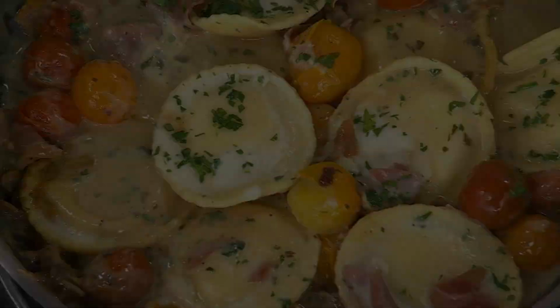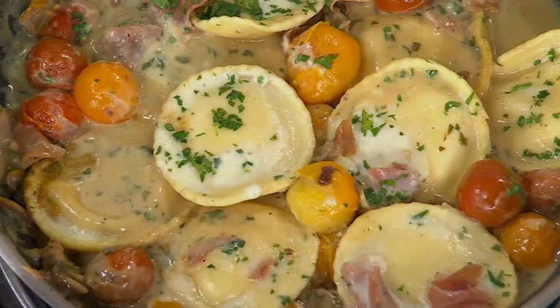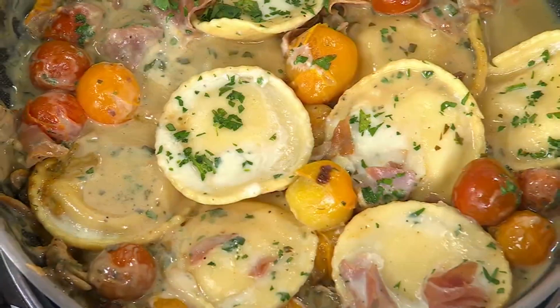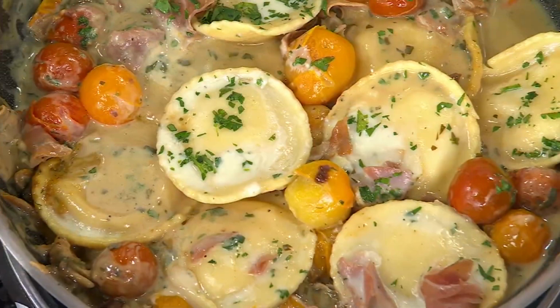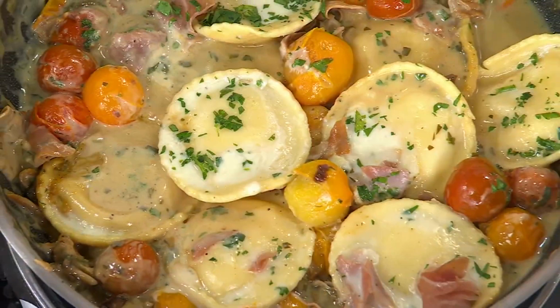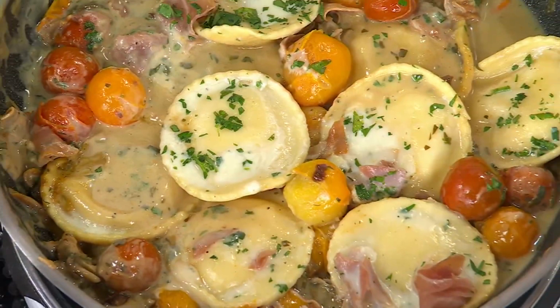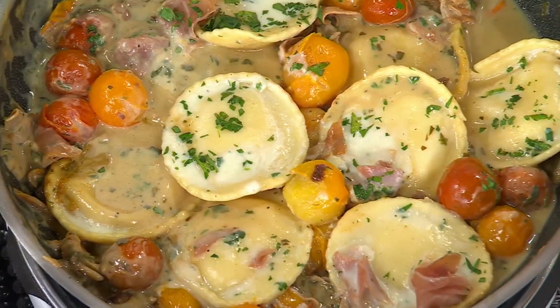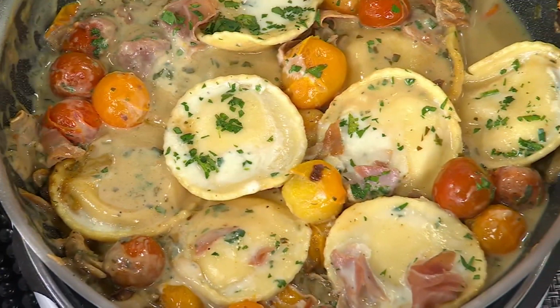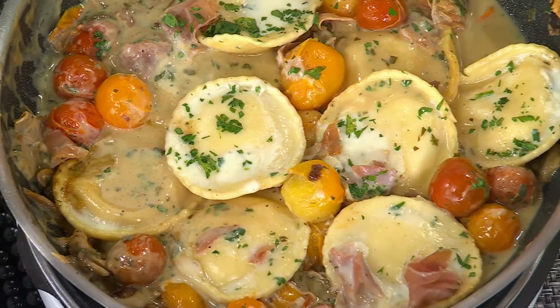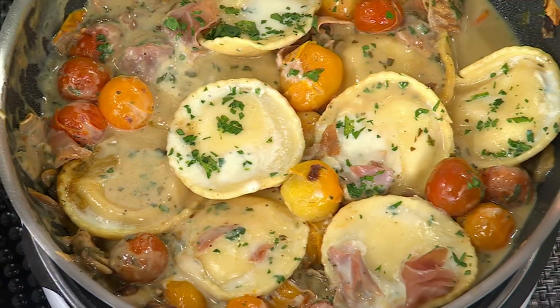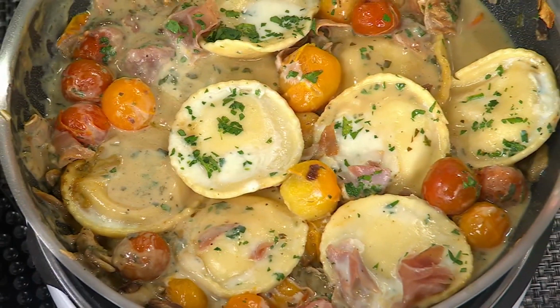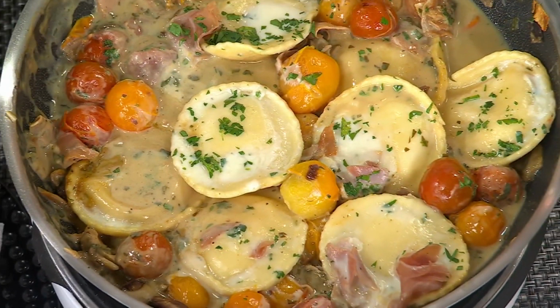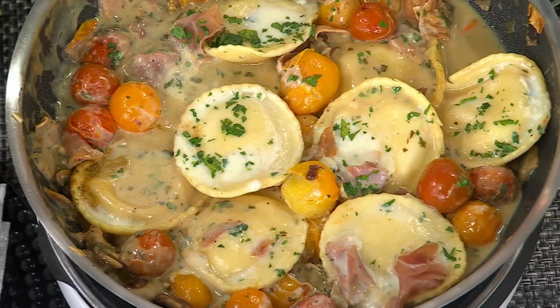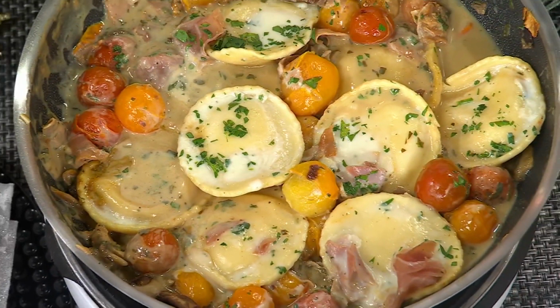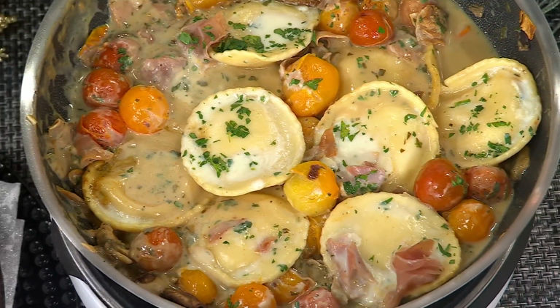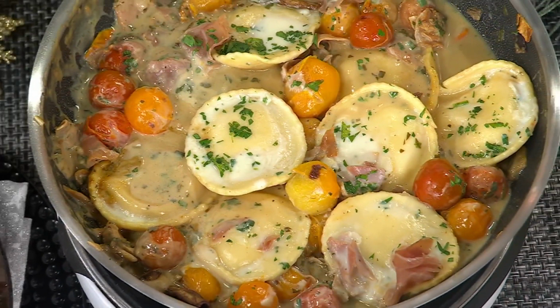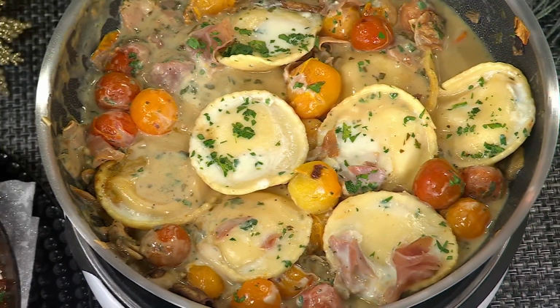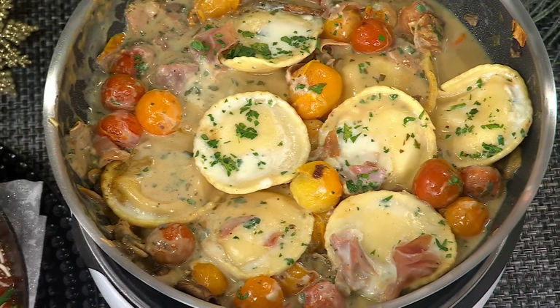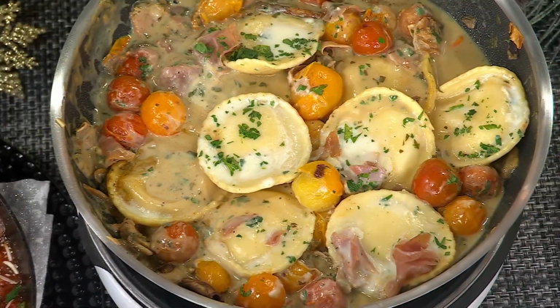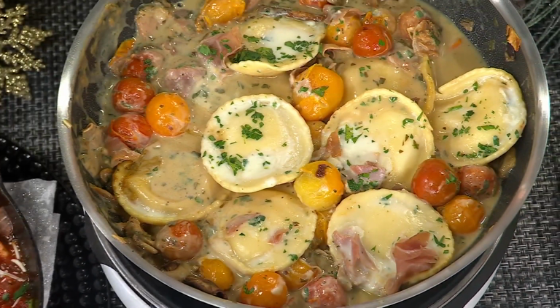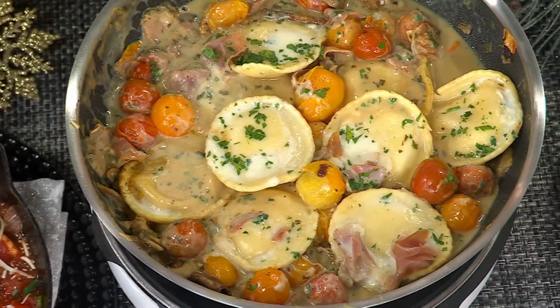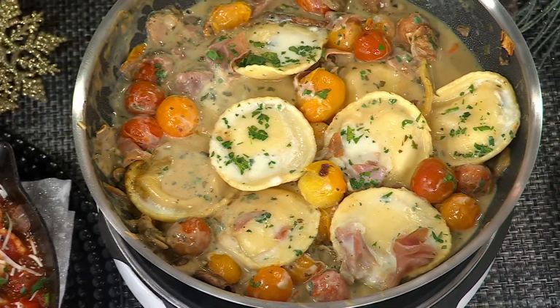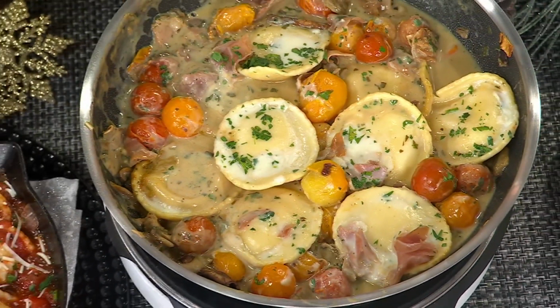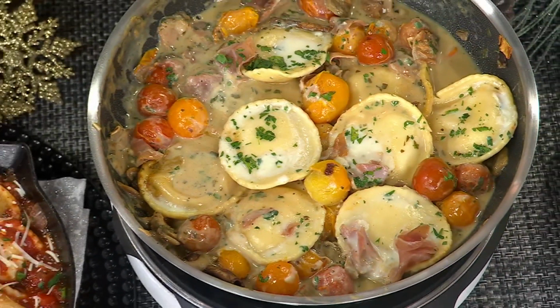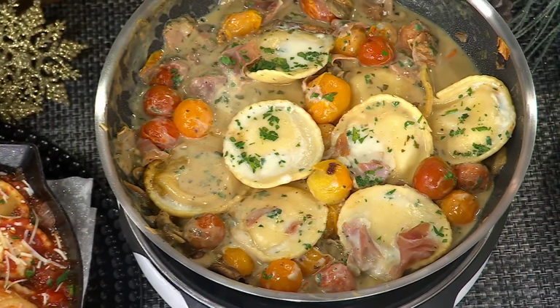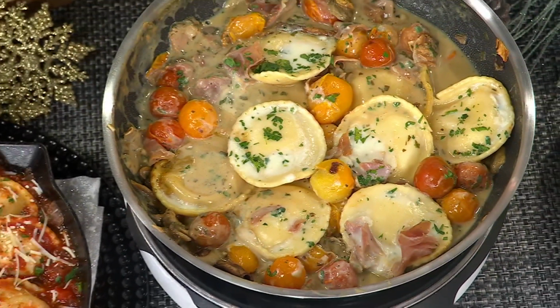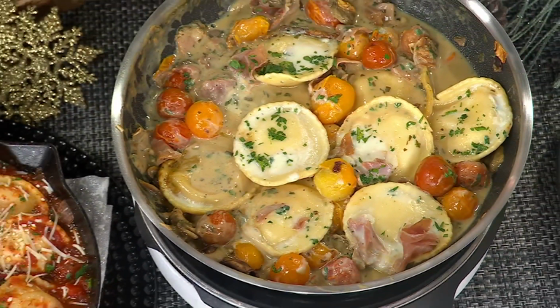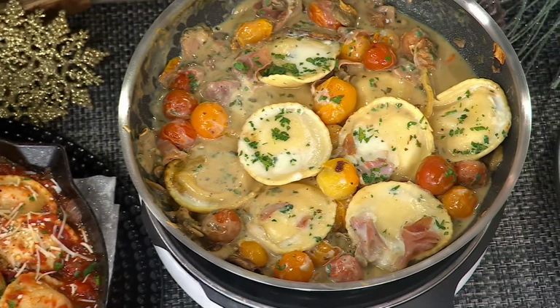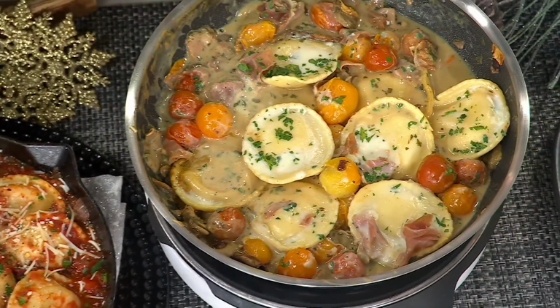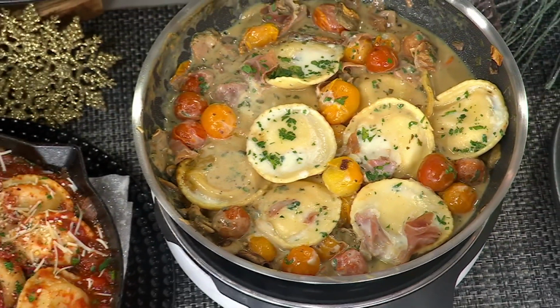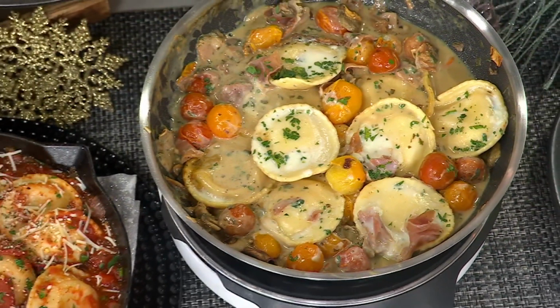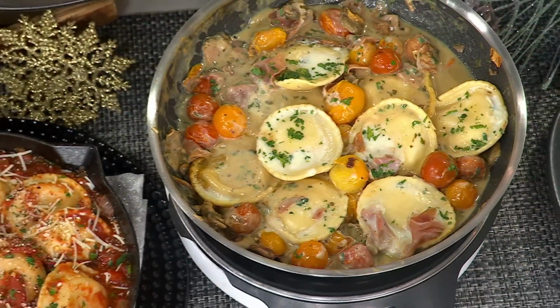We're bringing it to you from Fabio Viviani. We're very, very excited that he's here today with us.